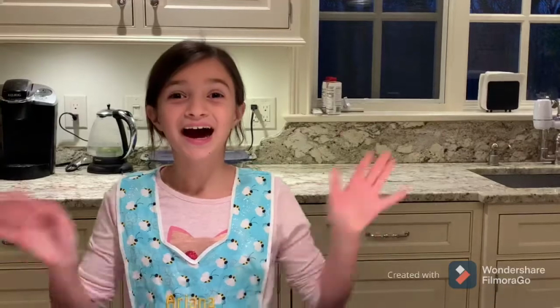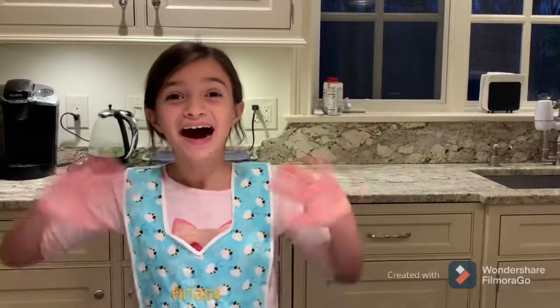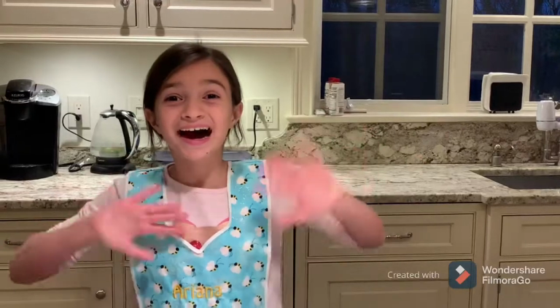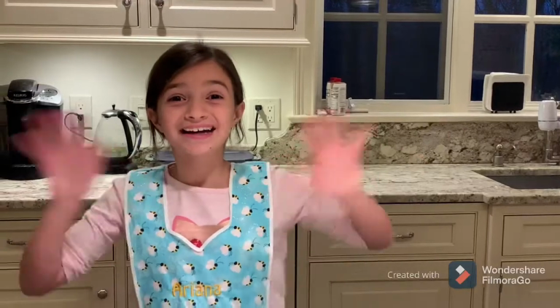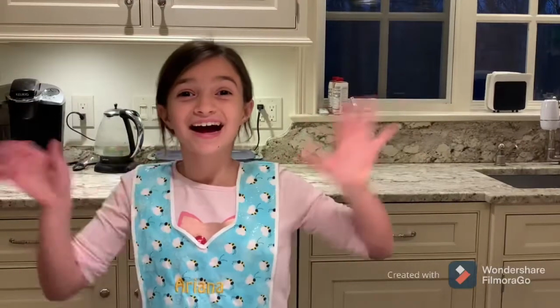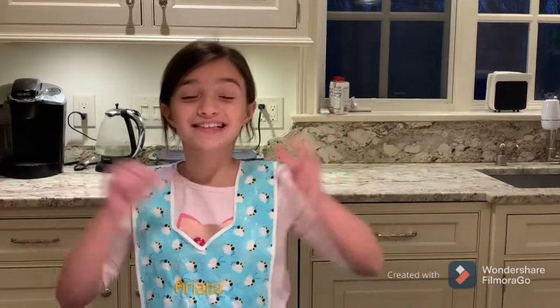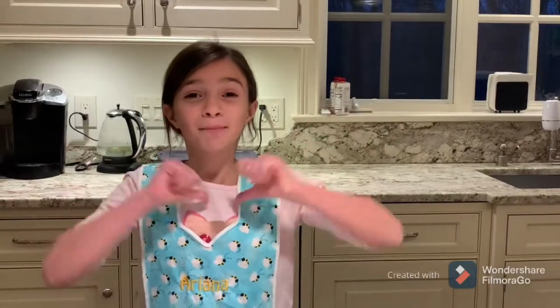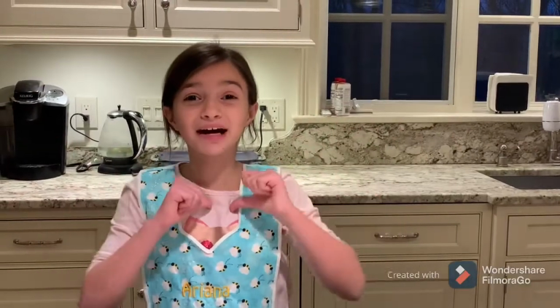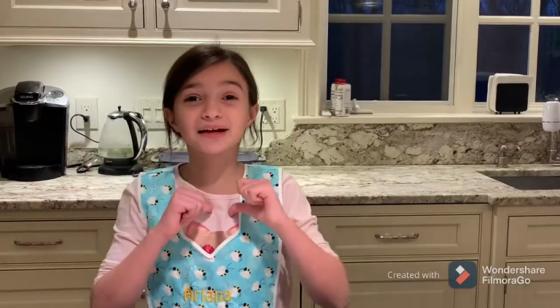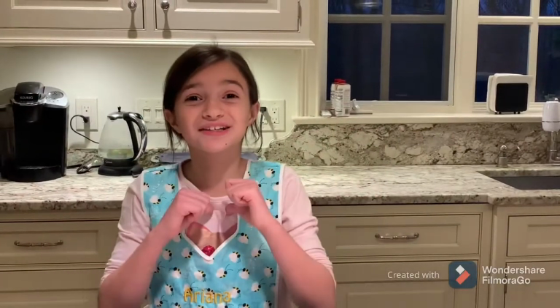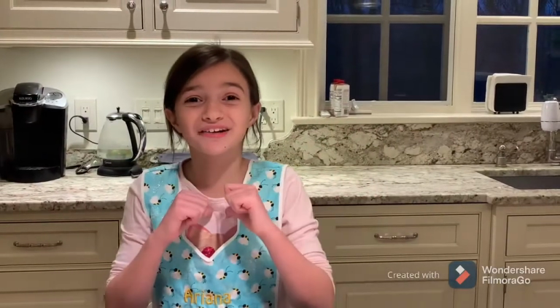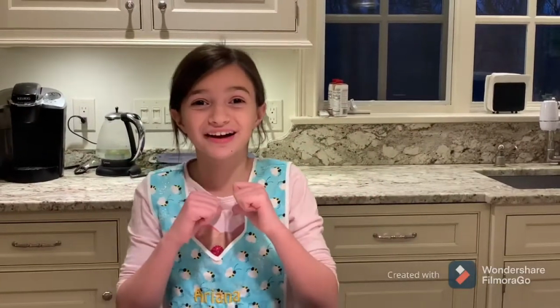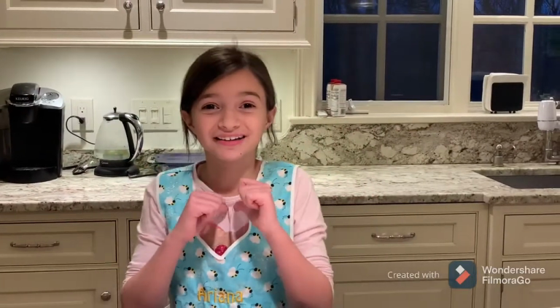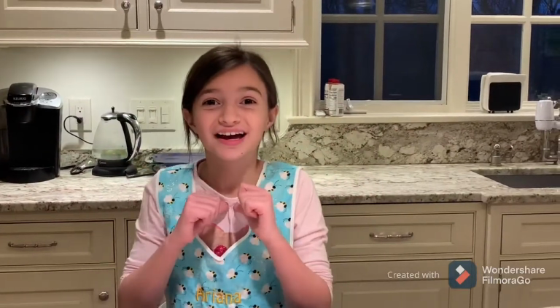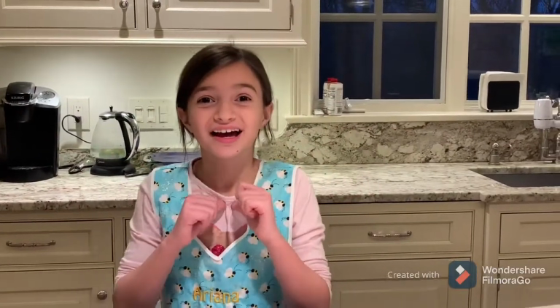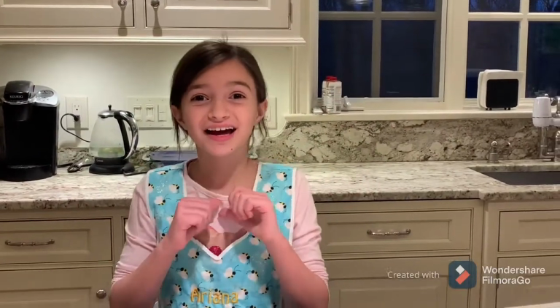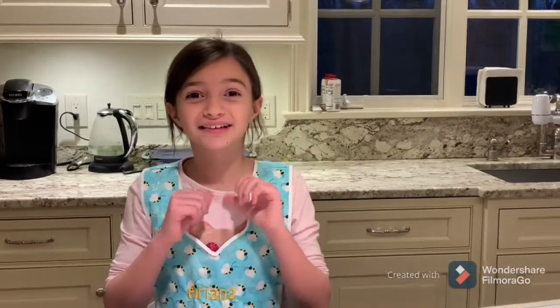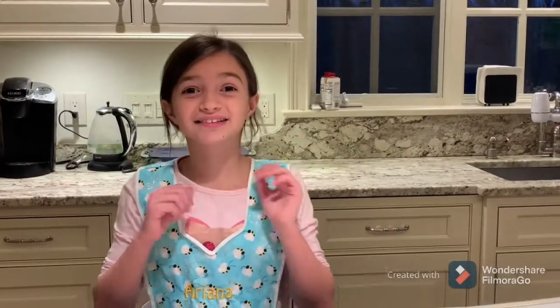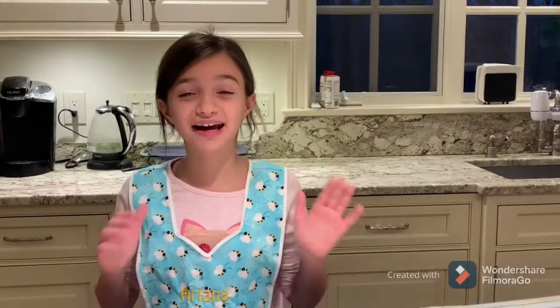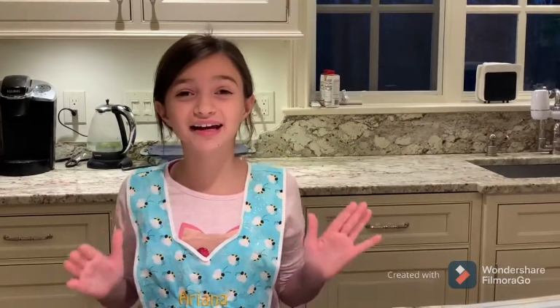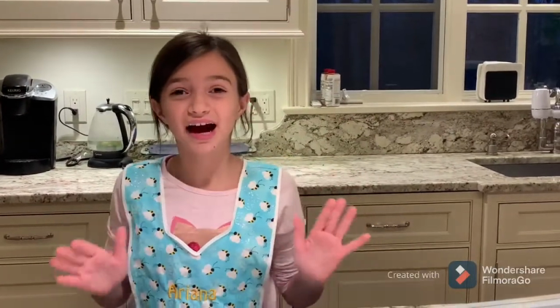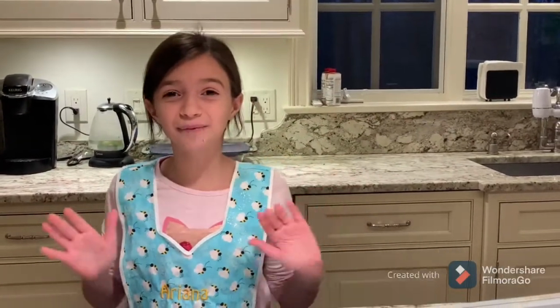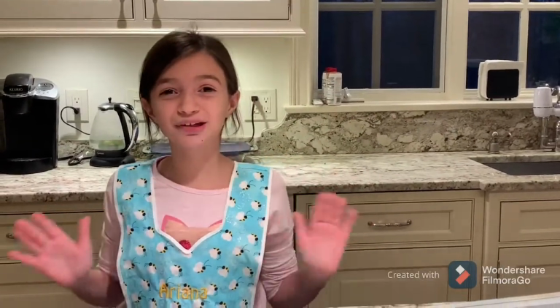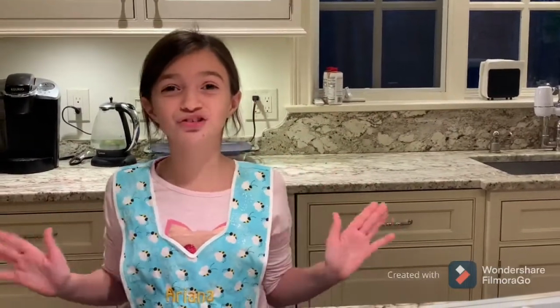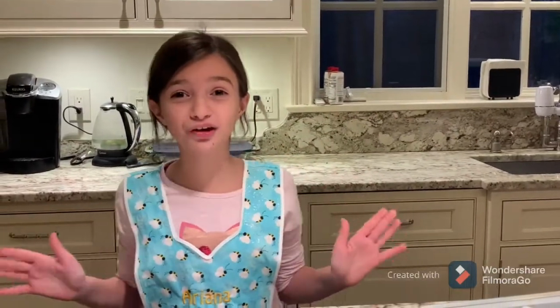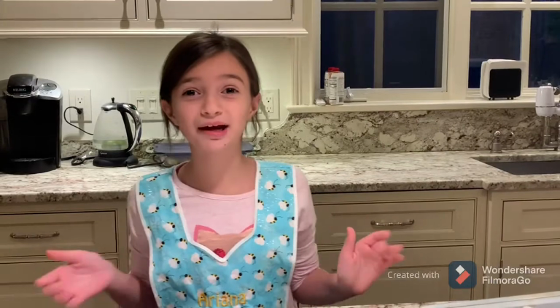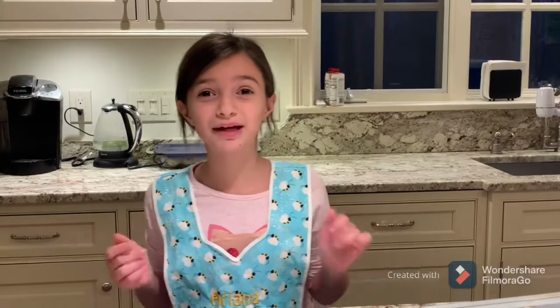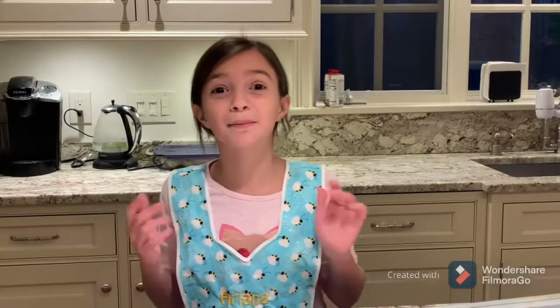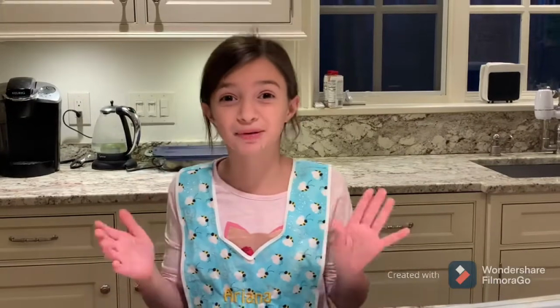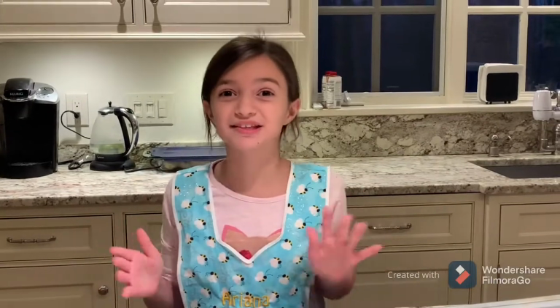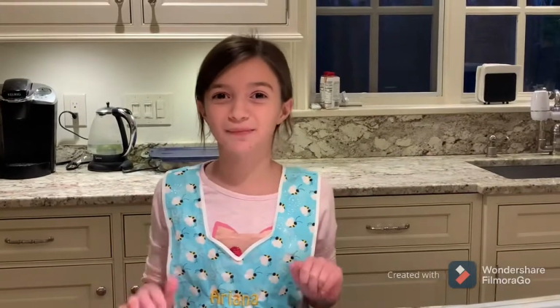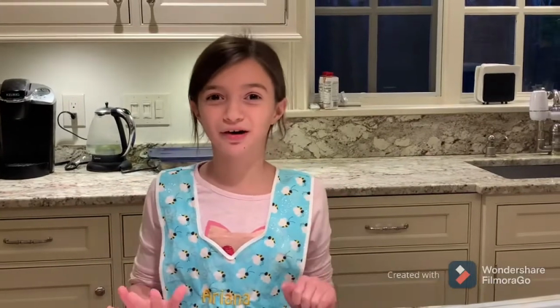Hi guys, my name is Ariana and today I'm gonna show you how to make pizza balls.